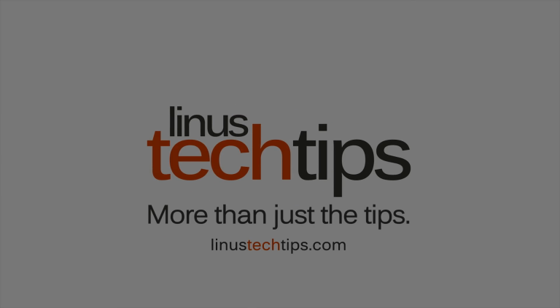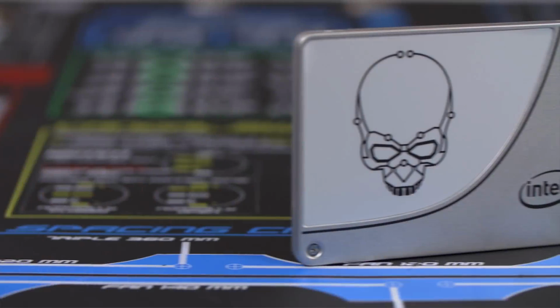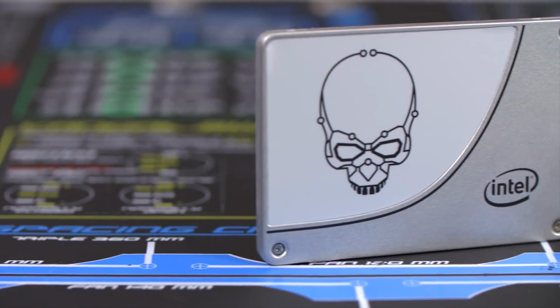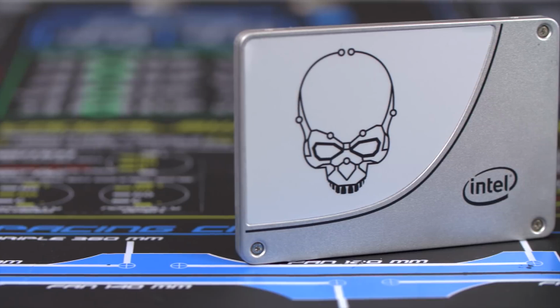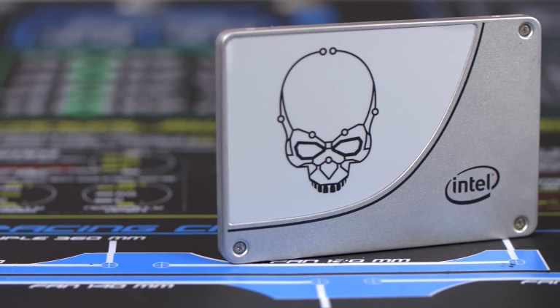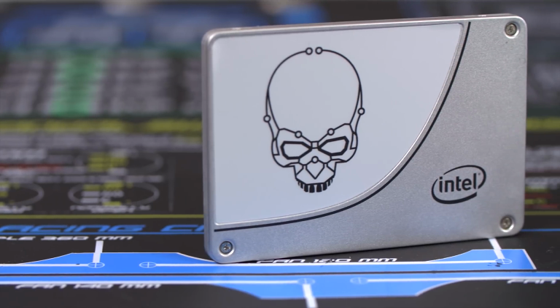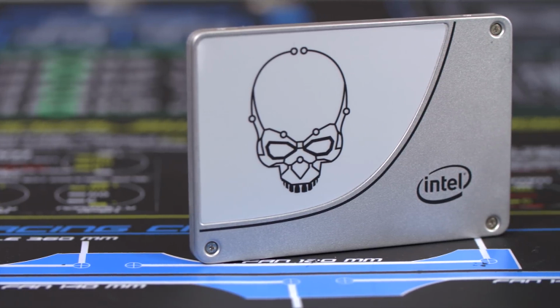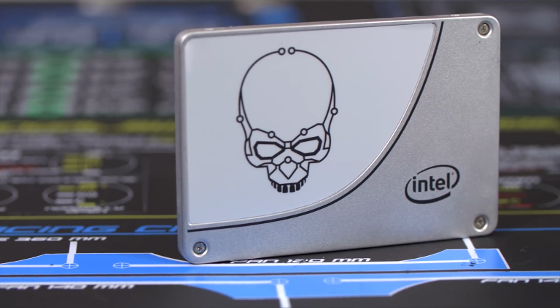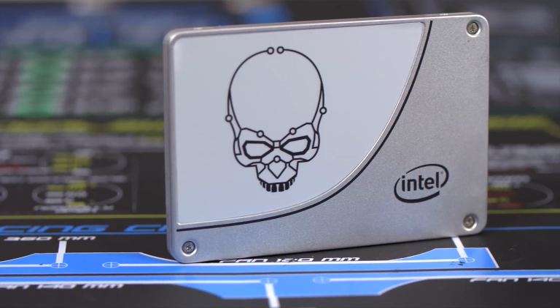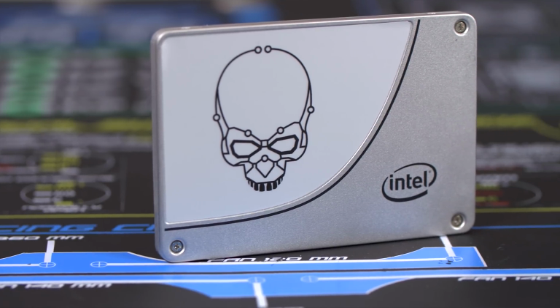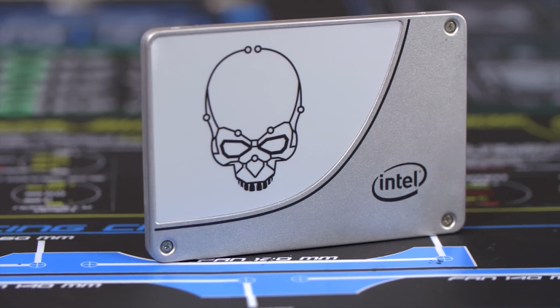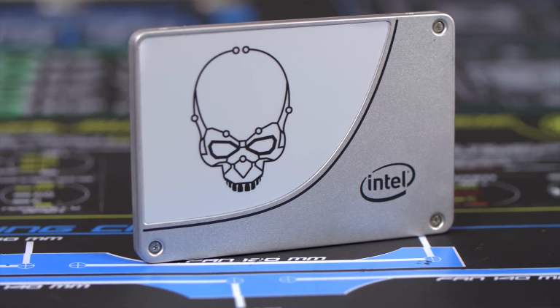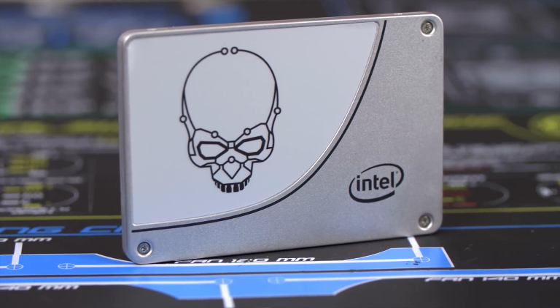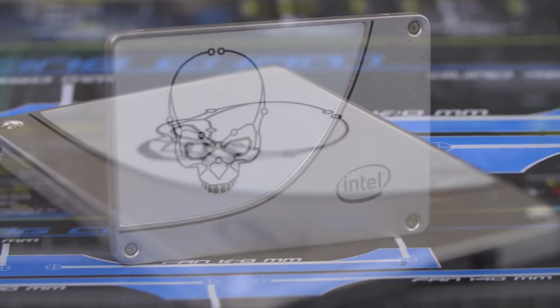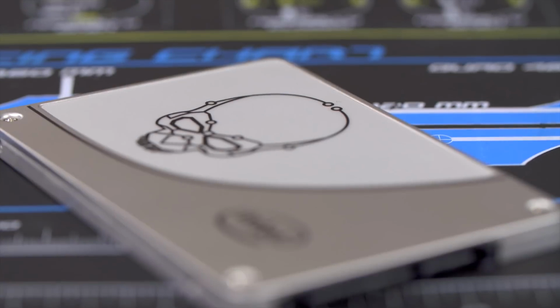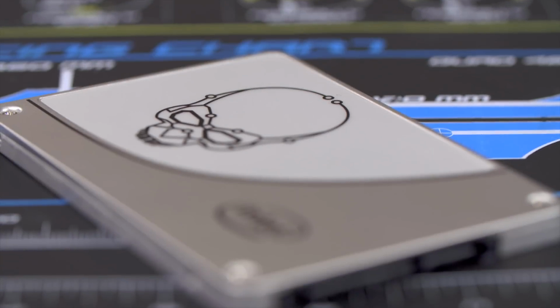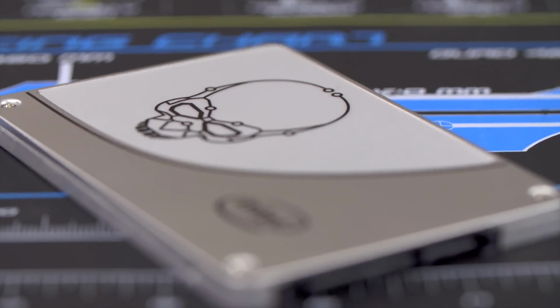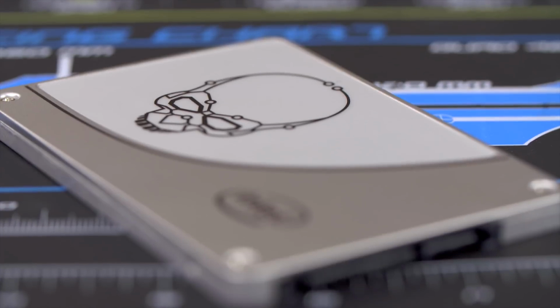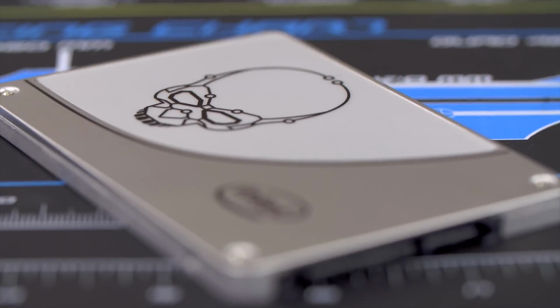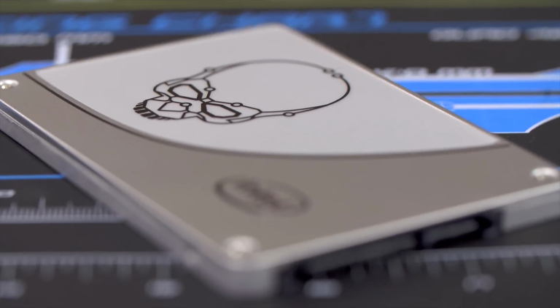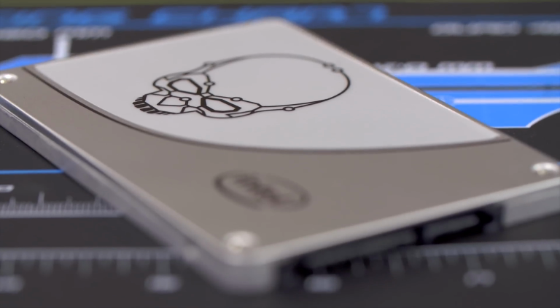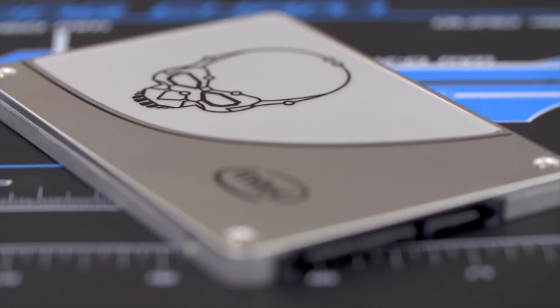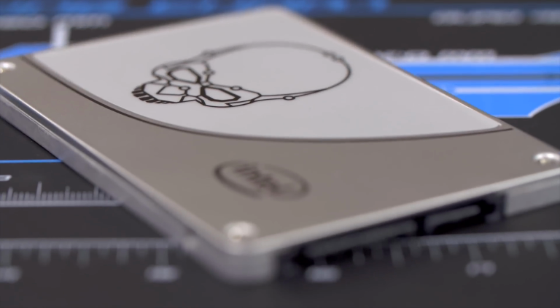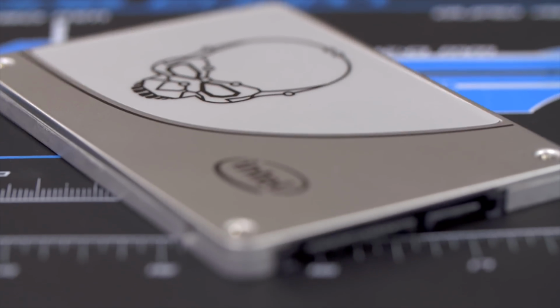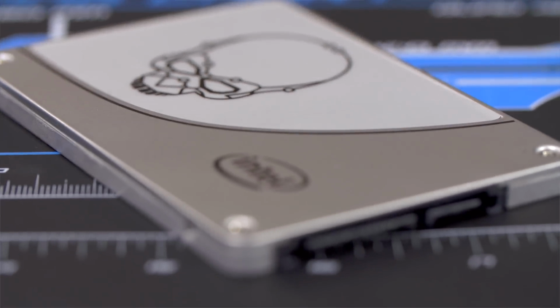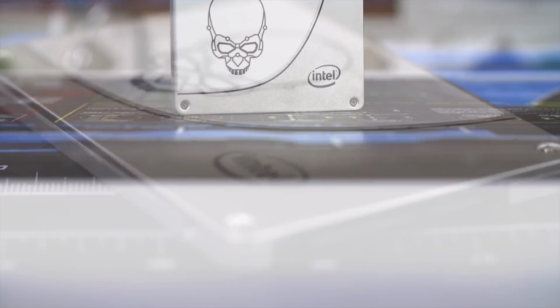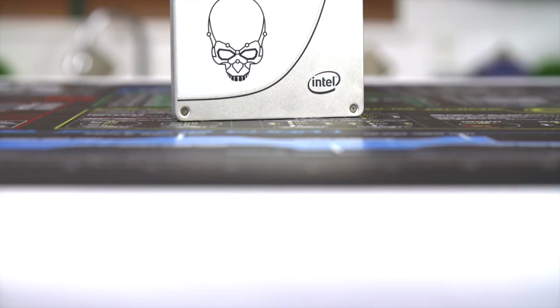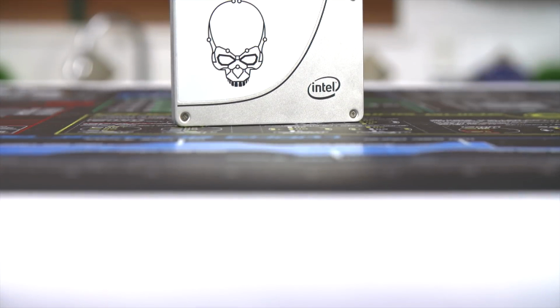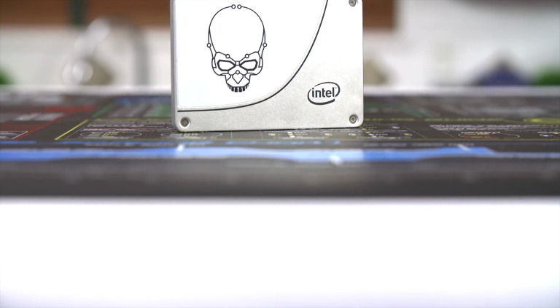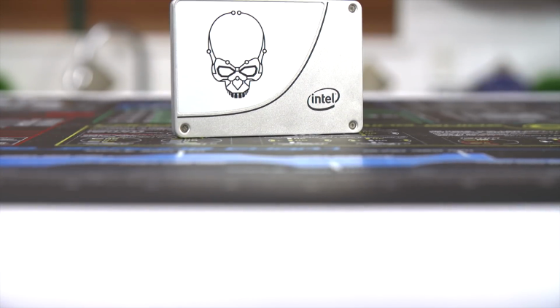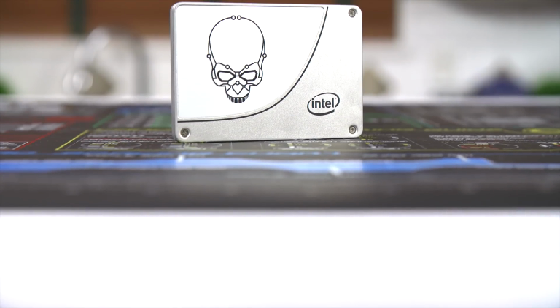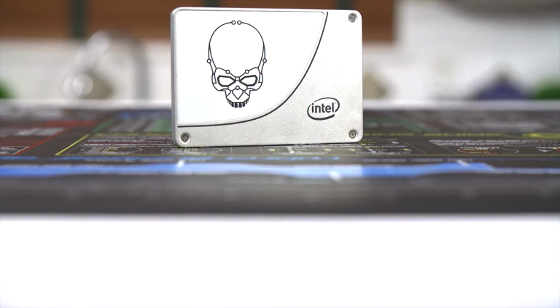Save on Intel's 730 Series SSDs during Intel's President Week Sale, February 22nd to March 1st, 2015. Click to learn more now.